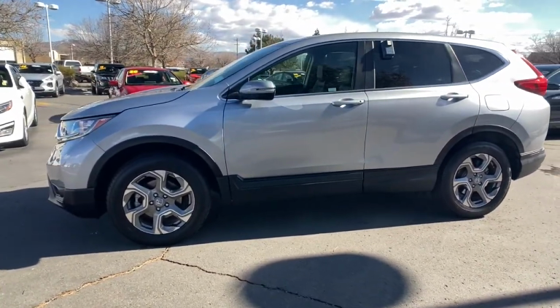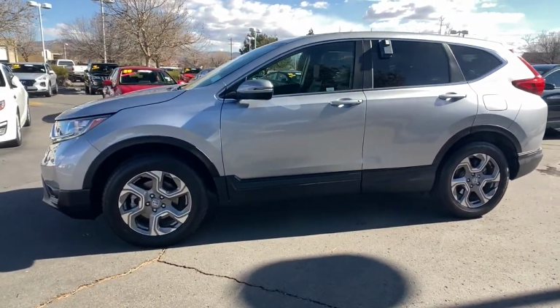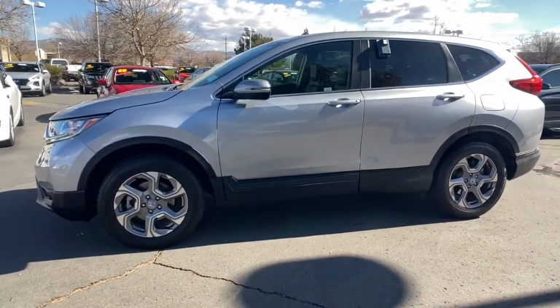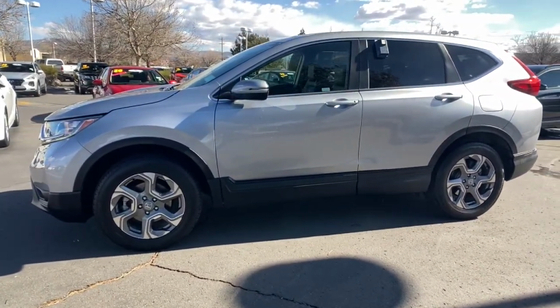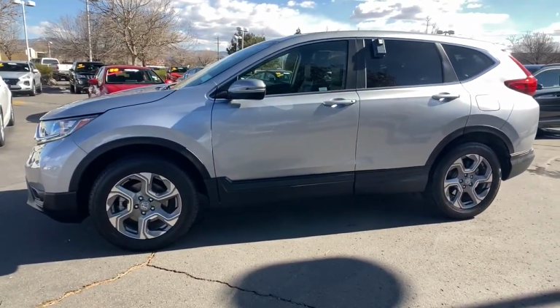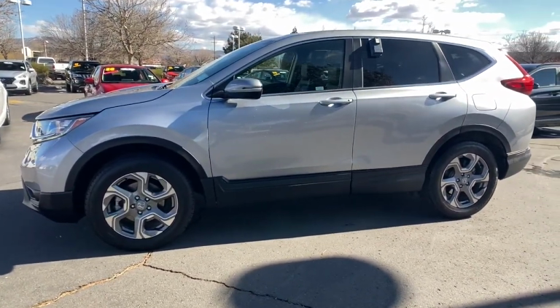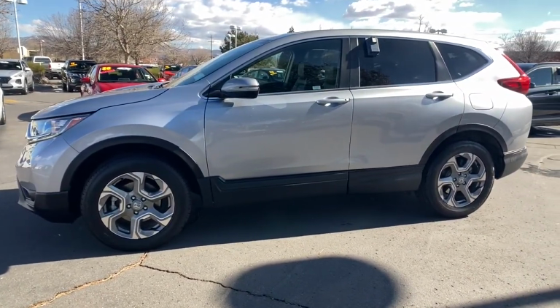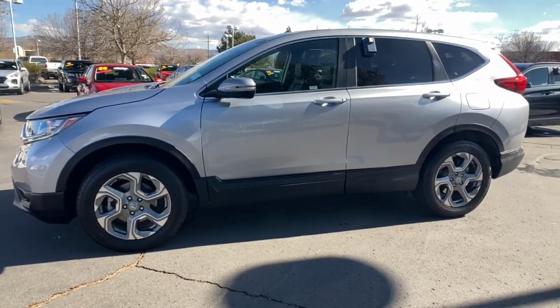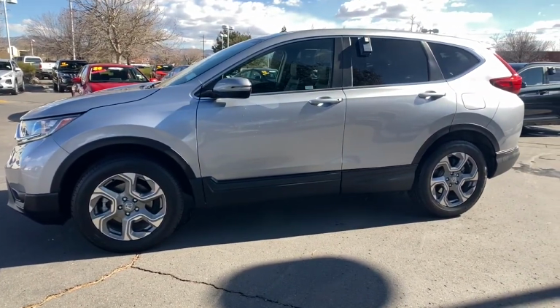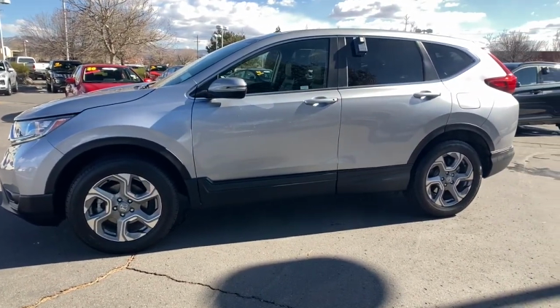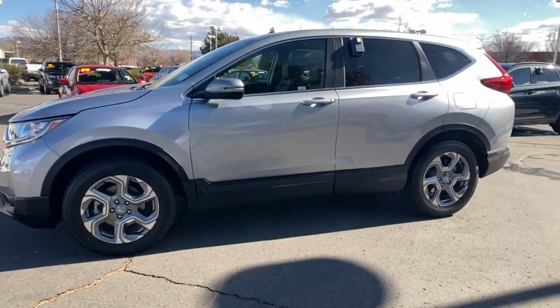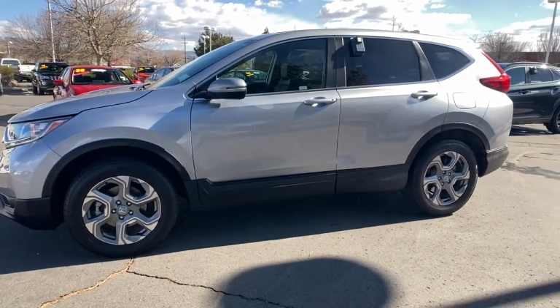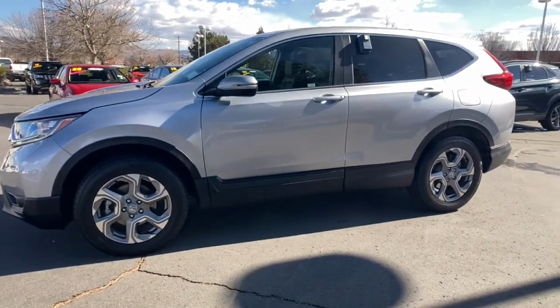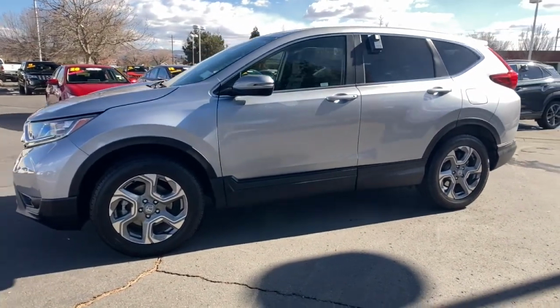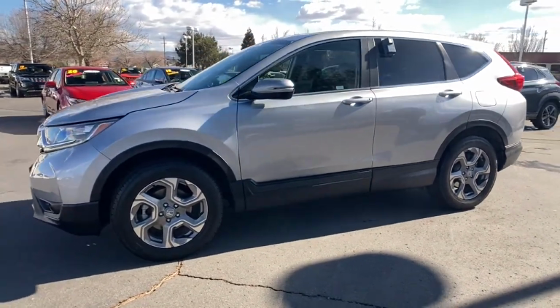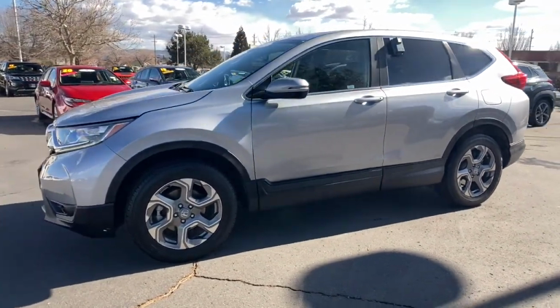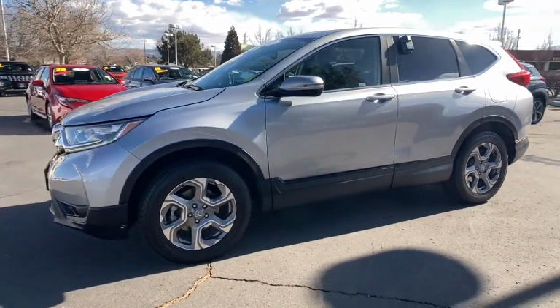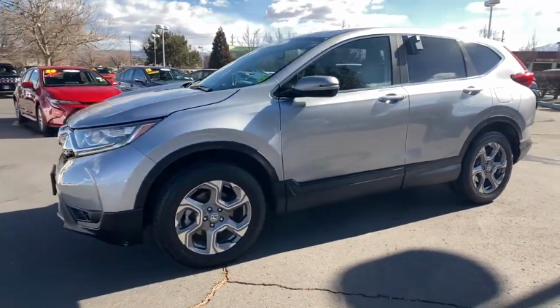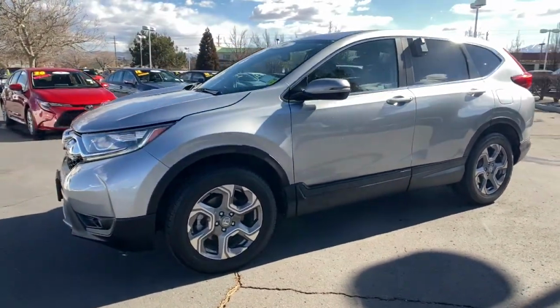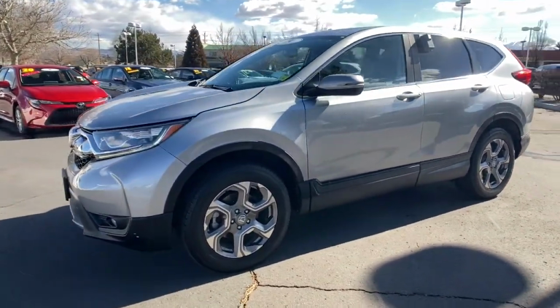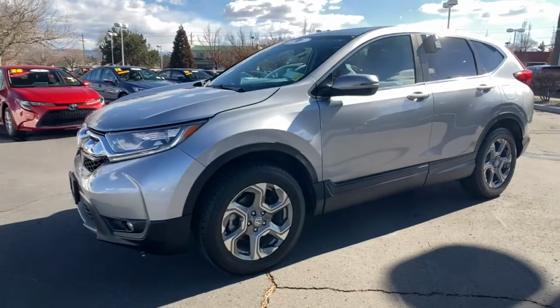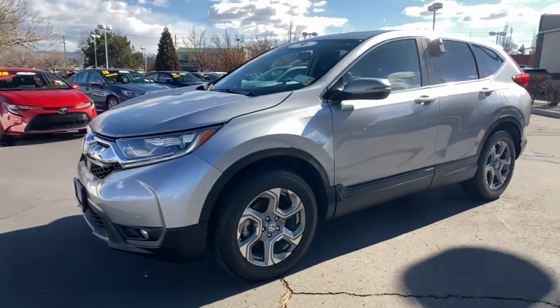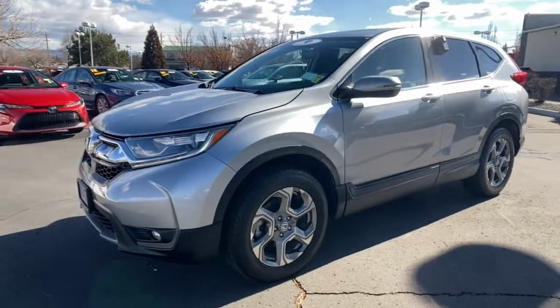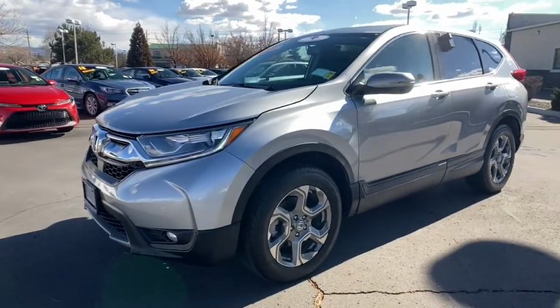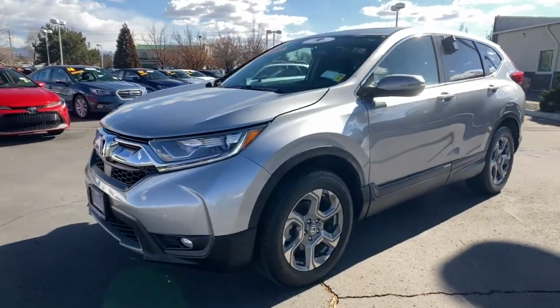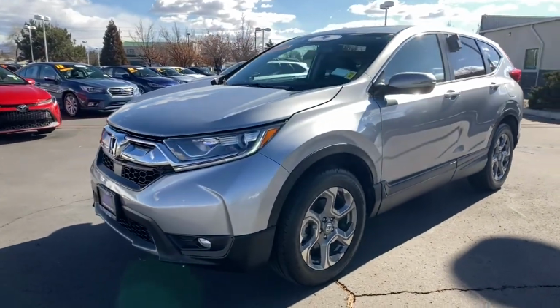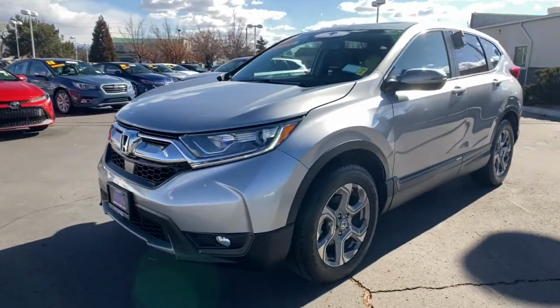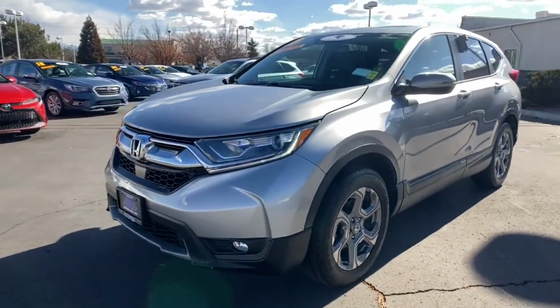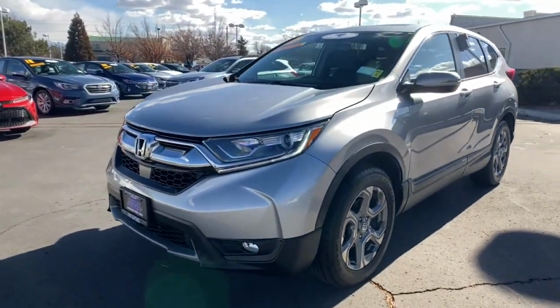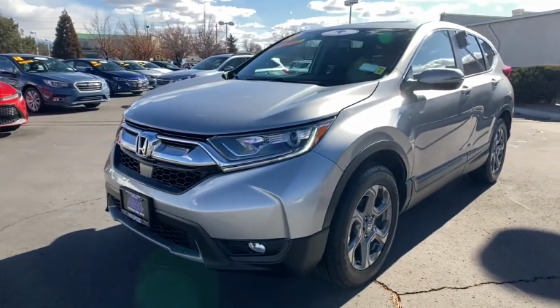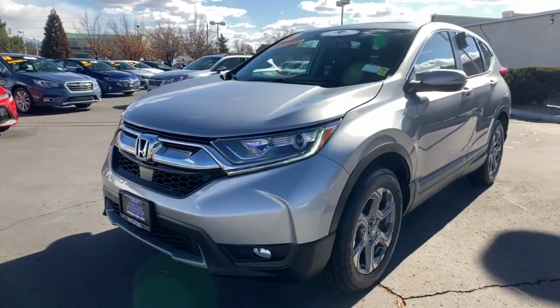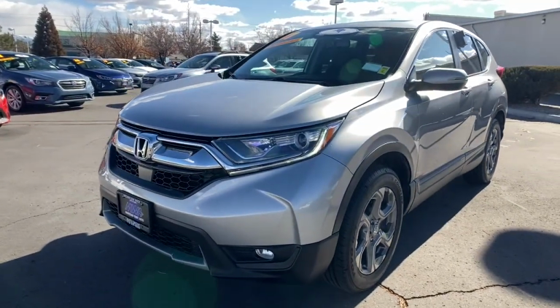Treat yourself to a road test in the Honda CR-V and enjoy an exceptional driving experience.